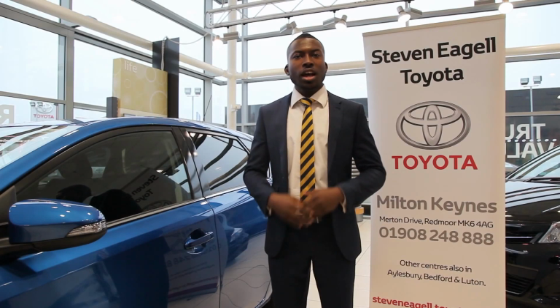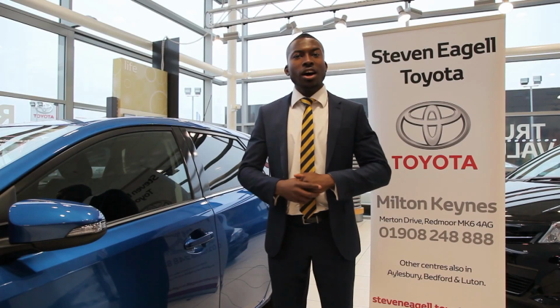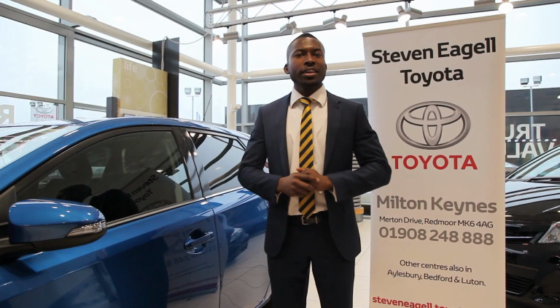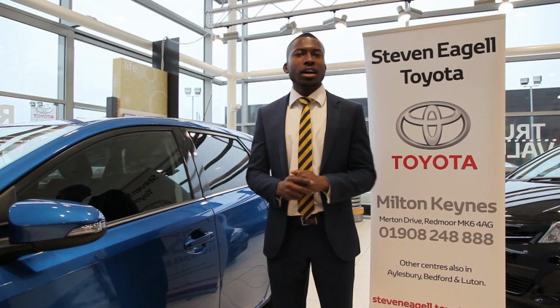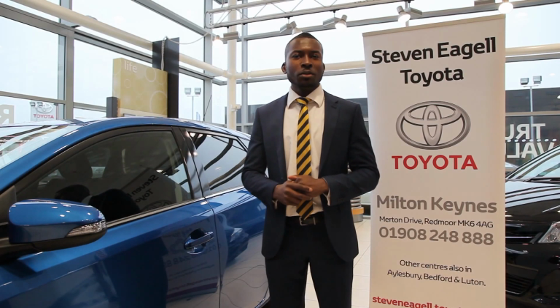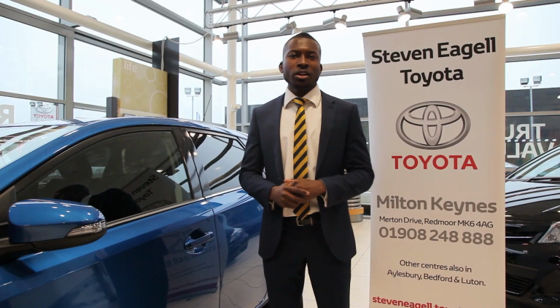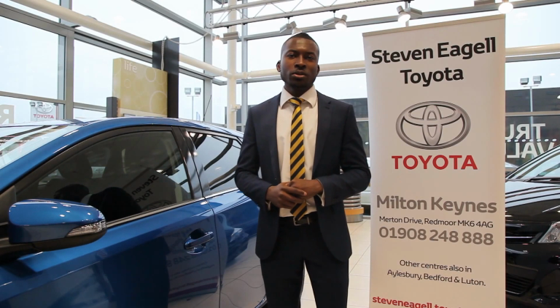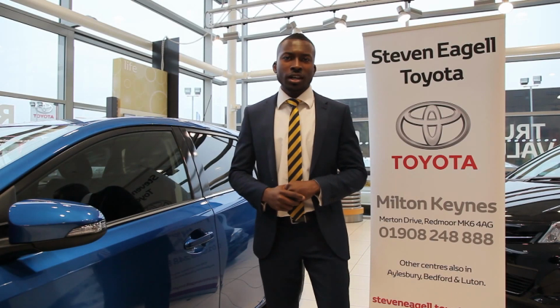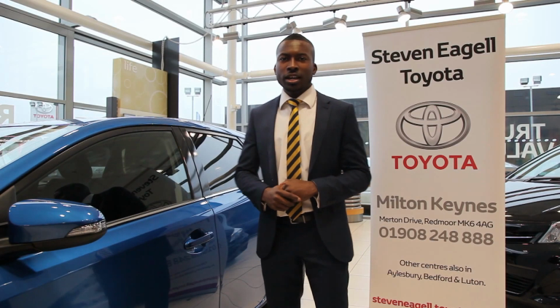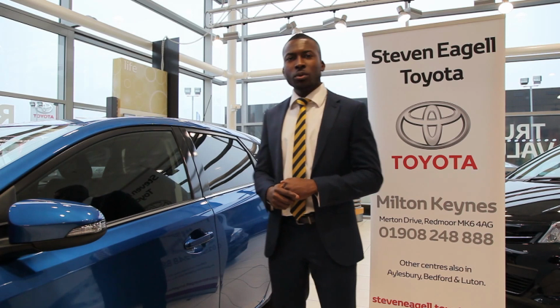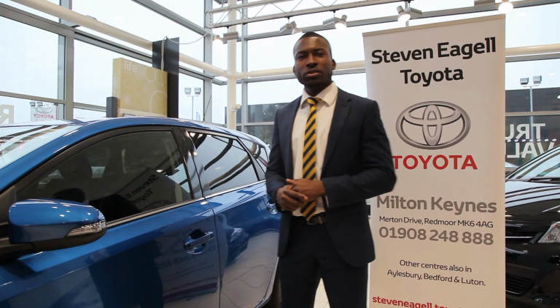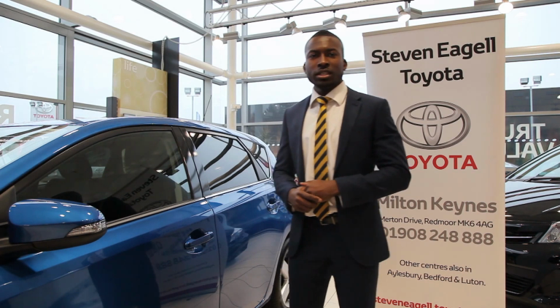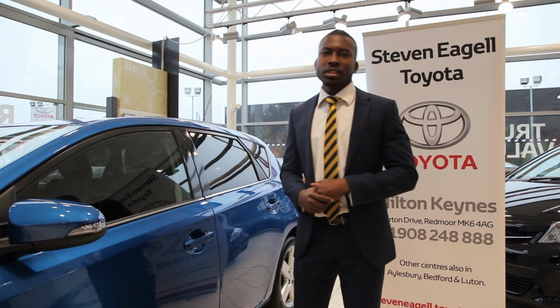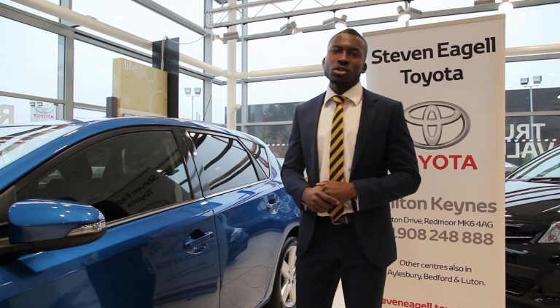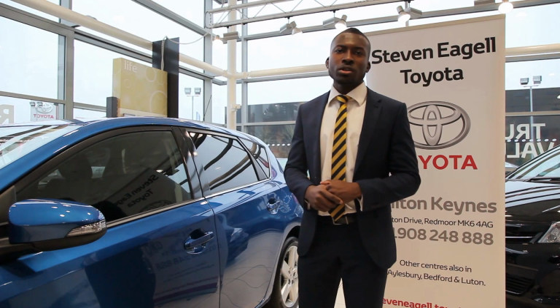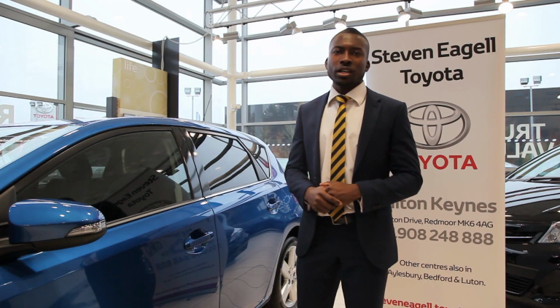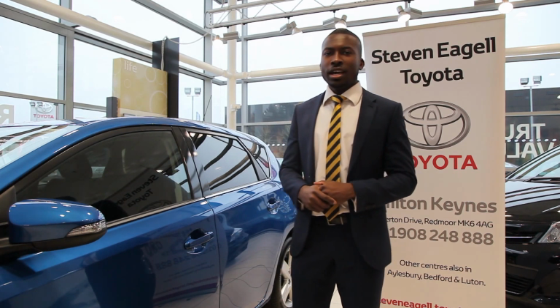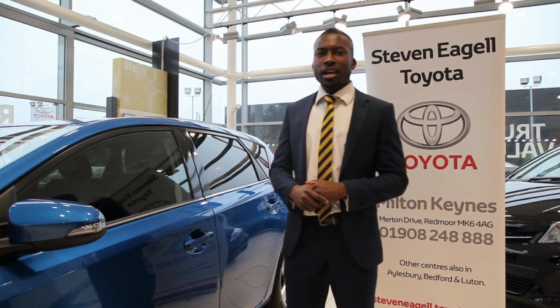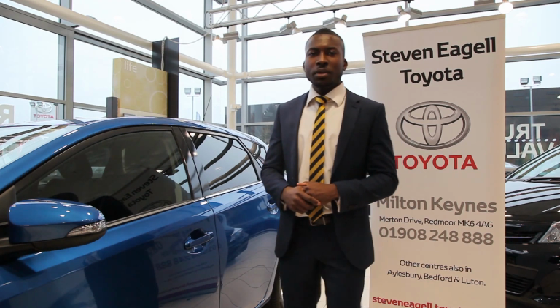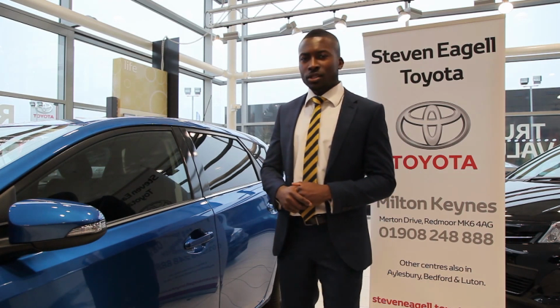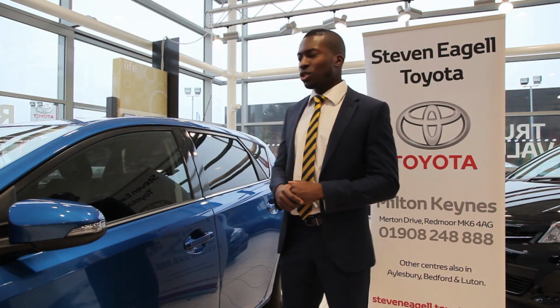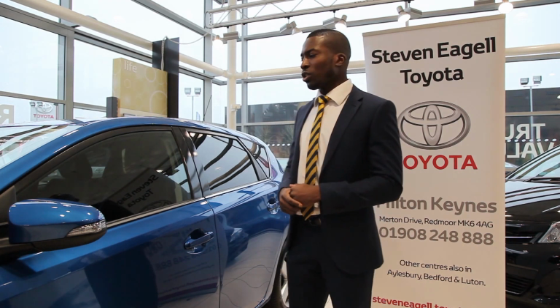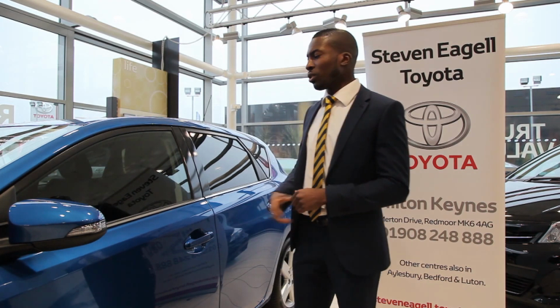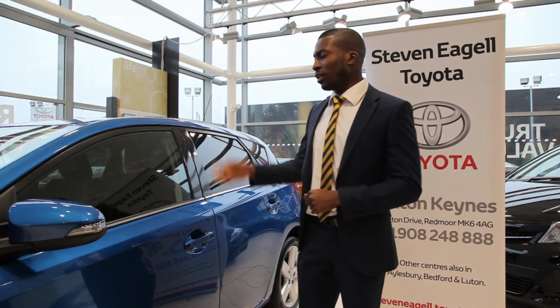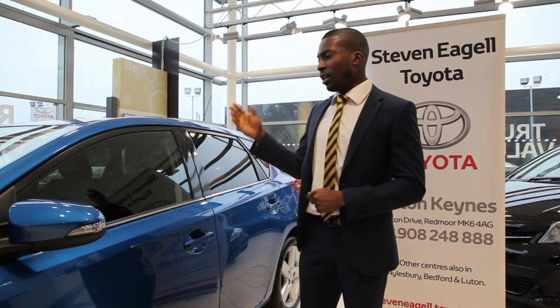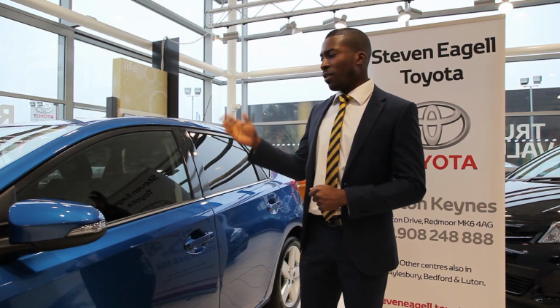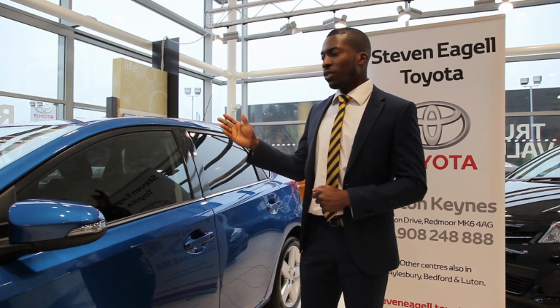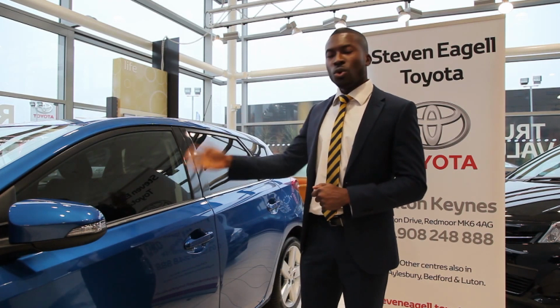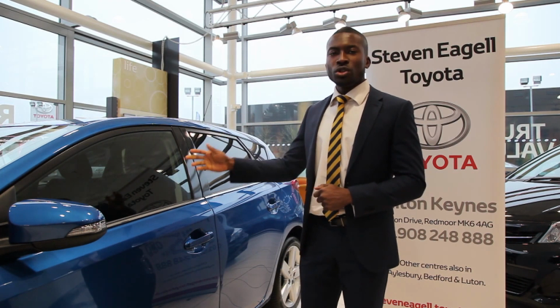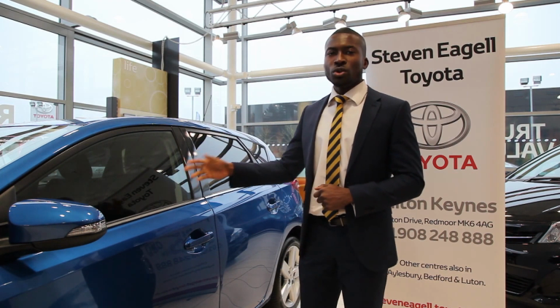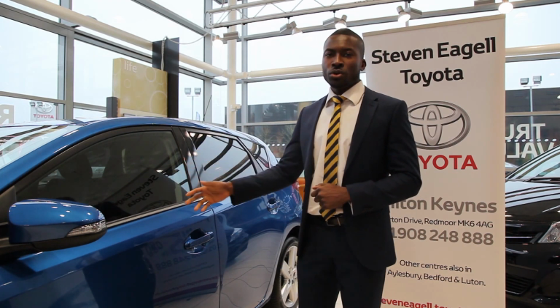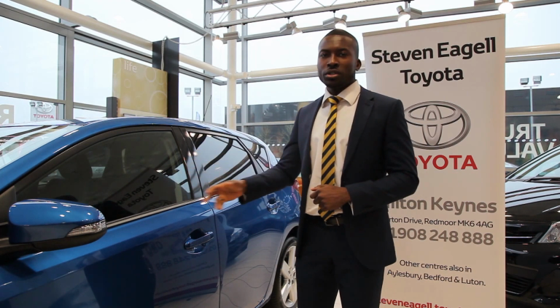Hi, I'm Lionel. I work for Steven Eagell Toyota and I'm here to show you around the all-new Auris.